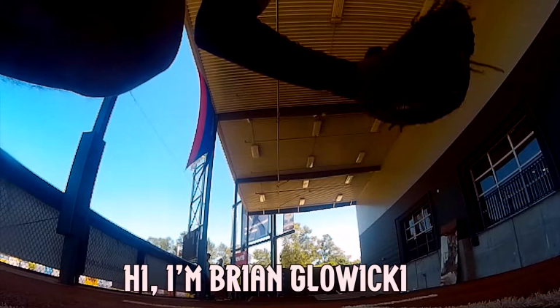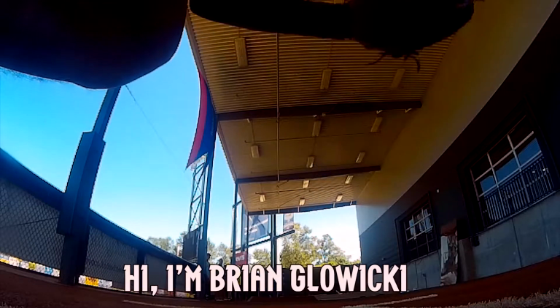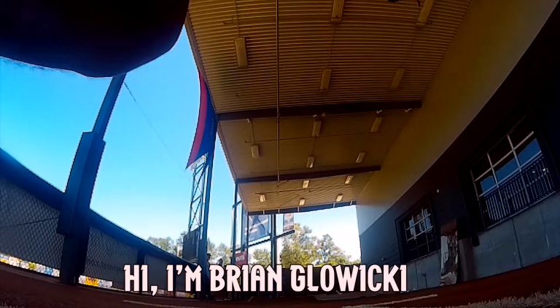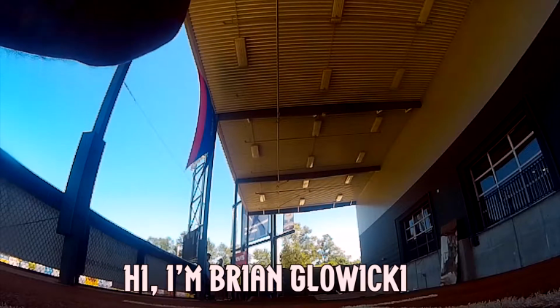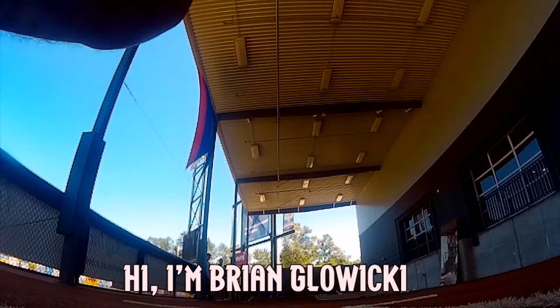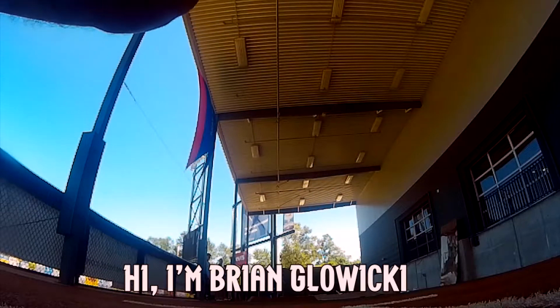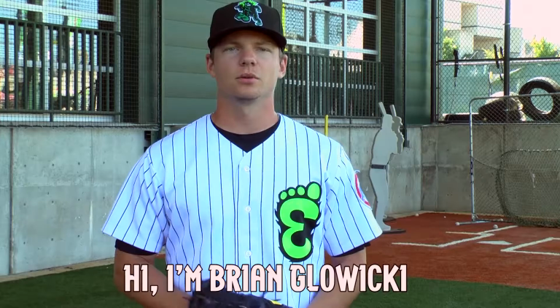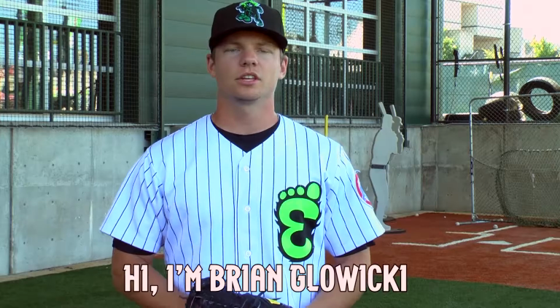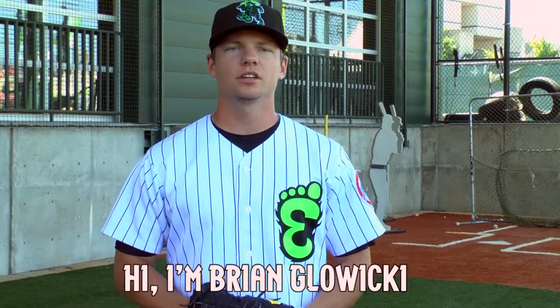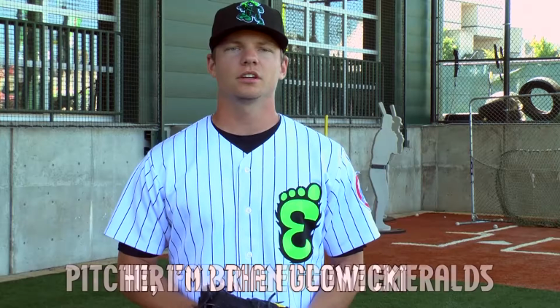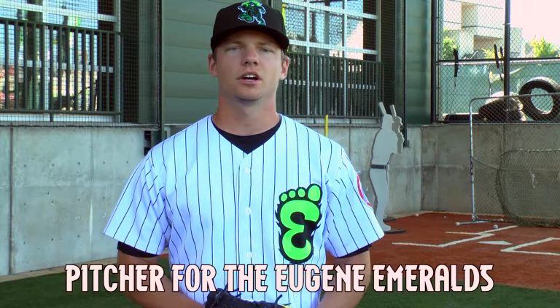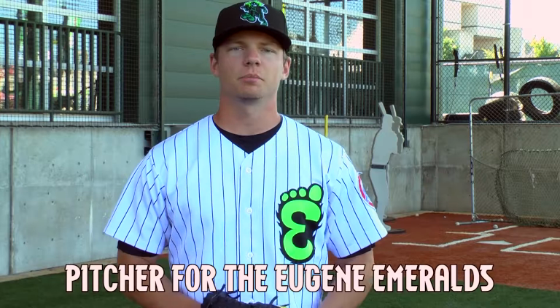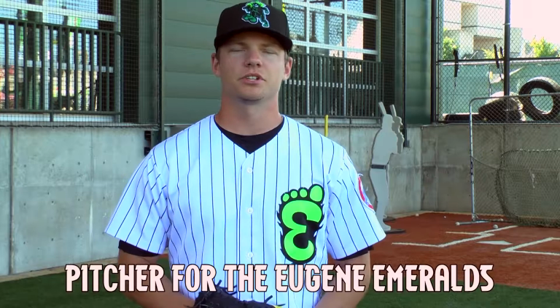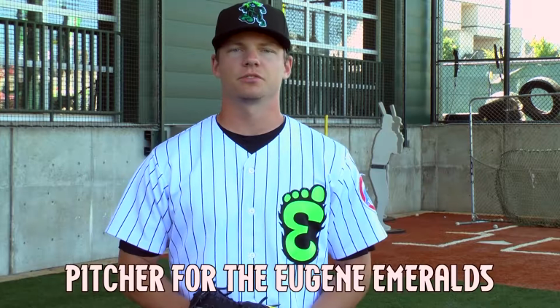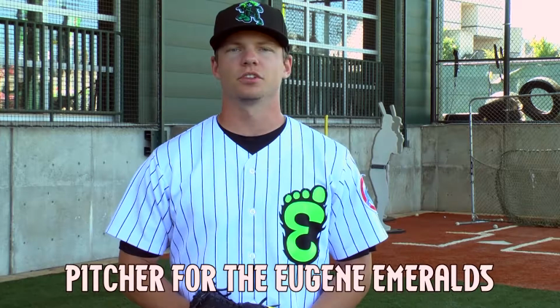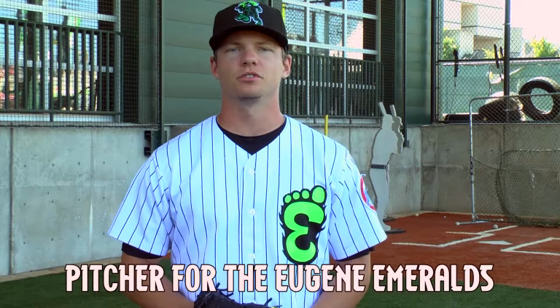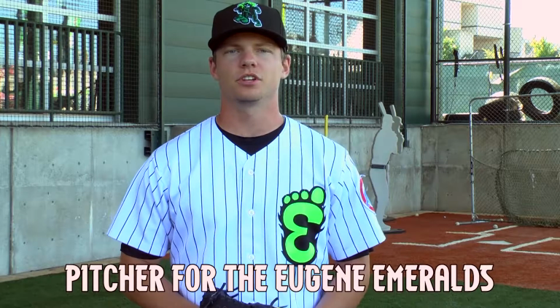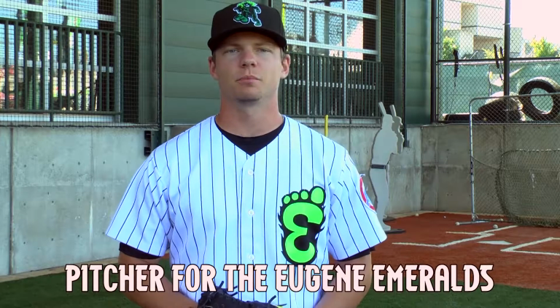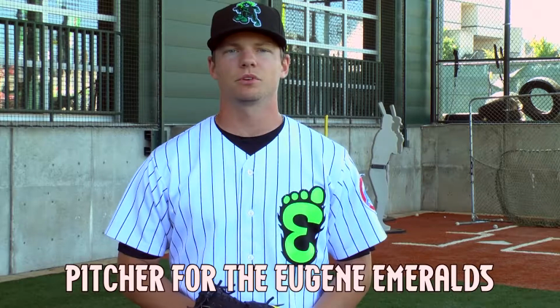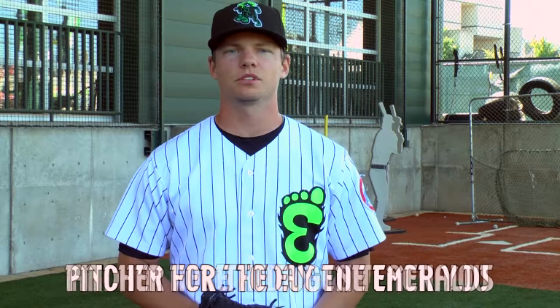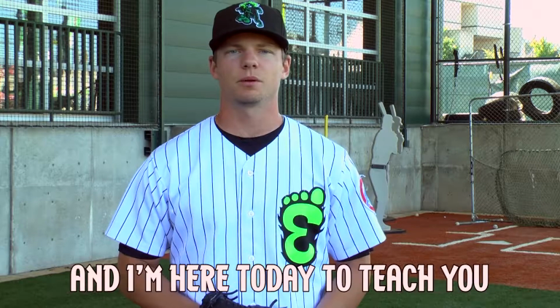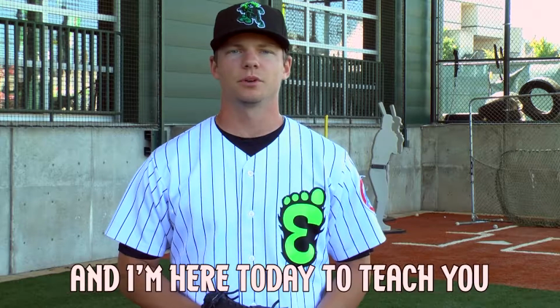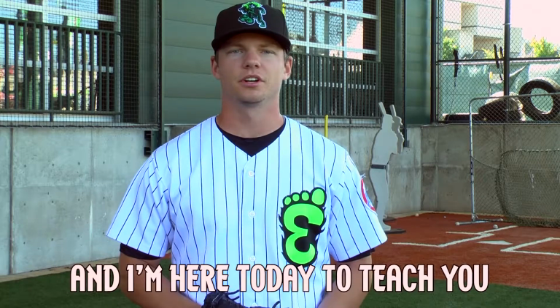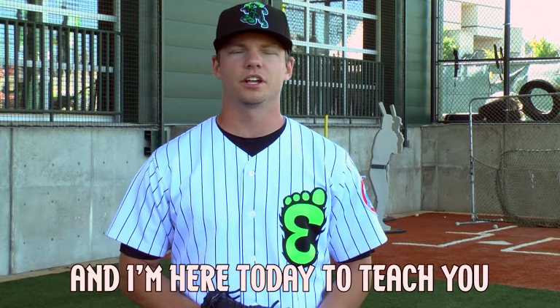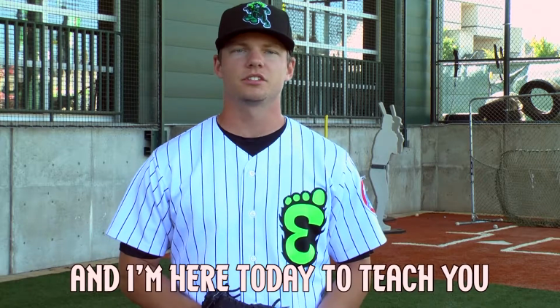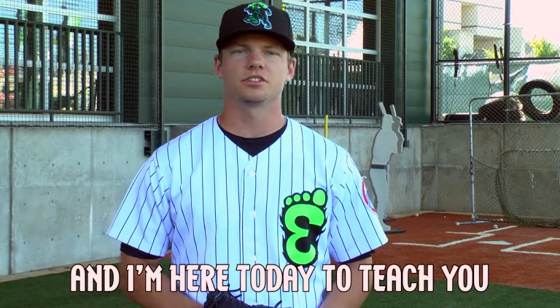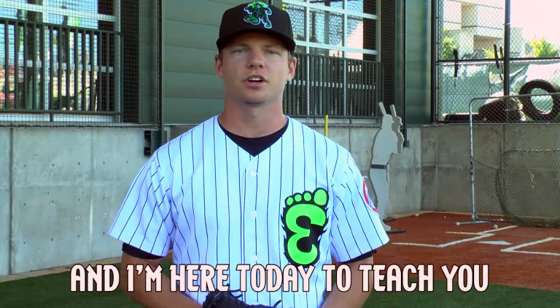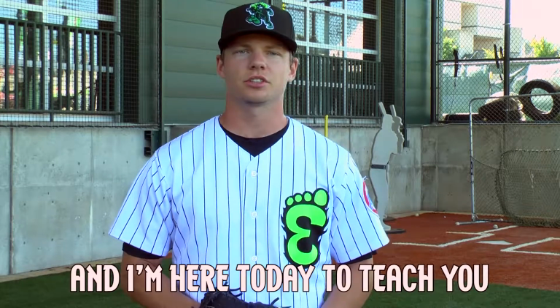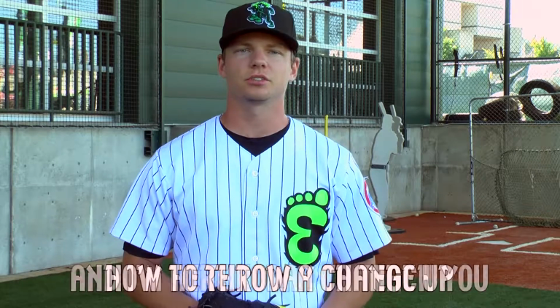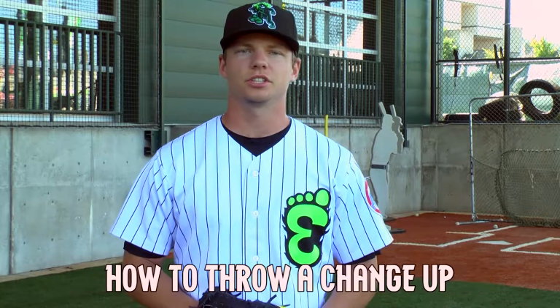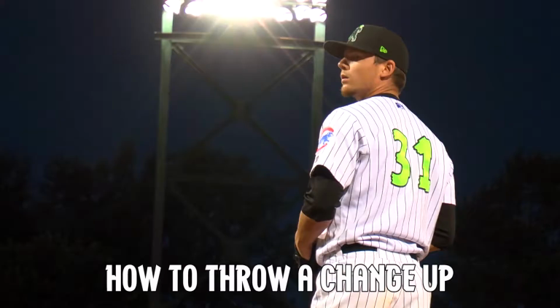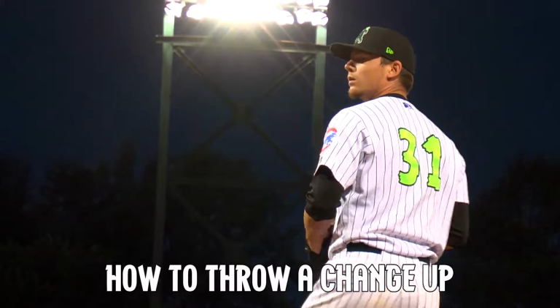Hi, I'm Brian Glowicki, pitcher for the Eugene Emeralds, and I'm here today to teach you how to throw a changeup.